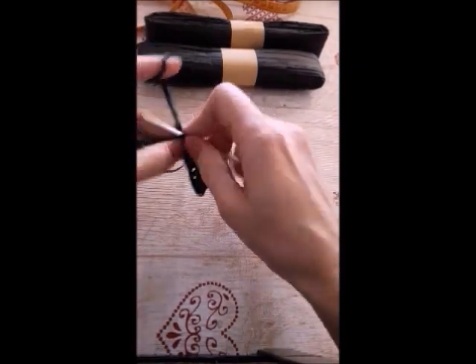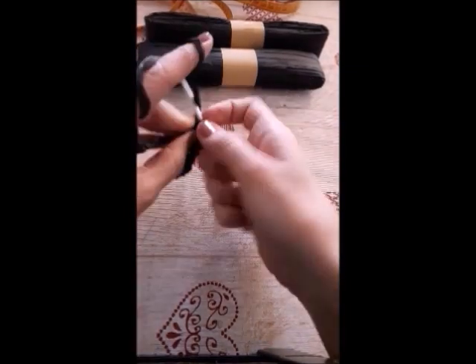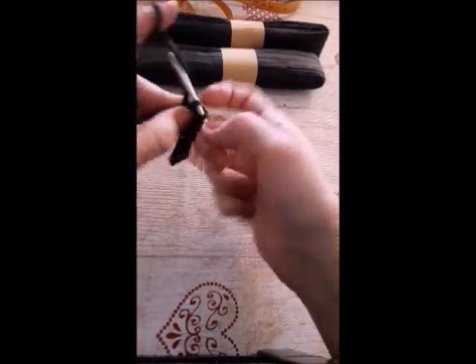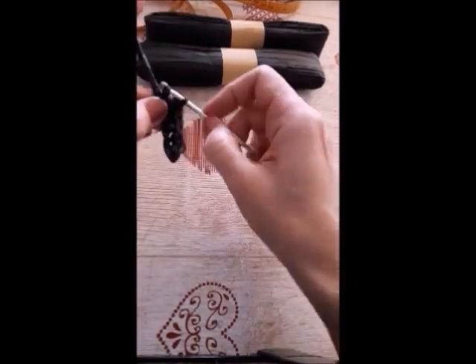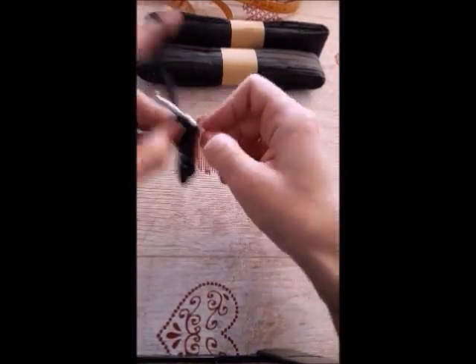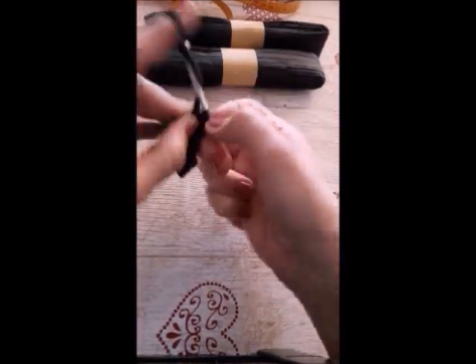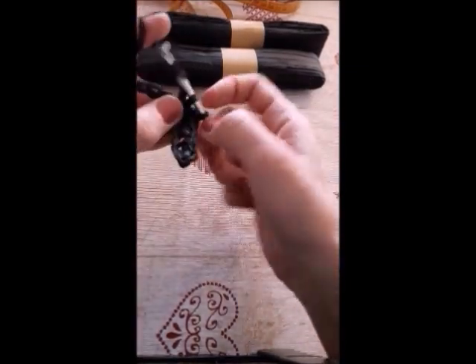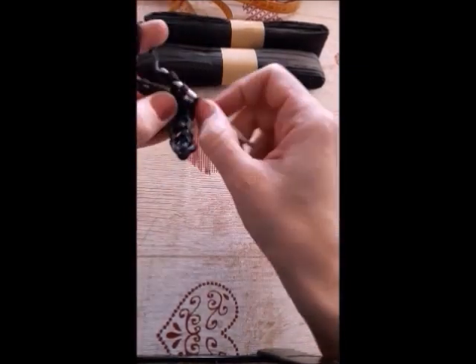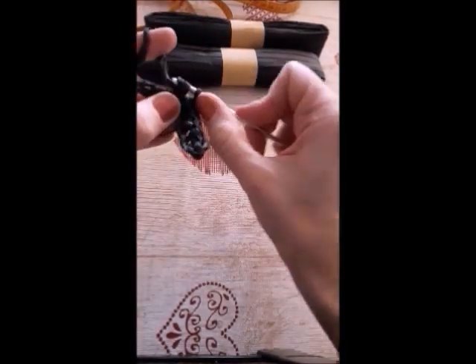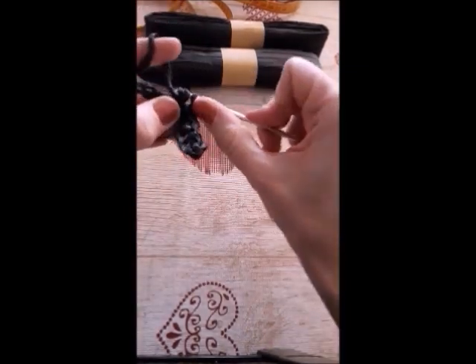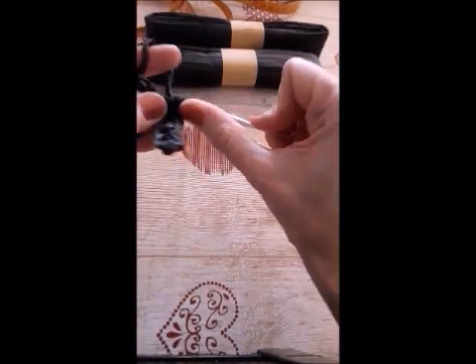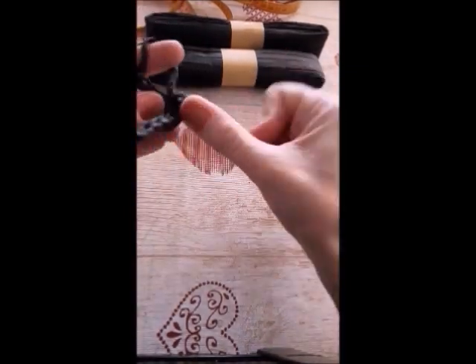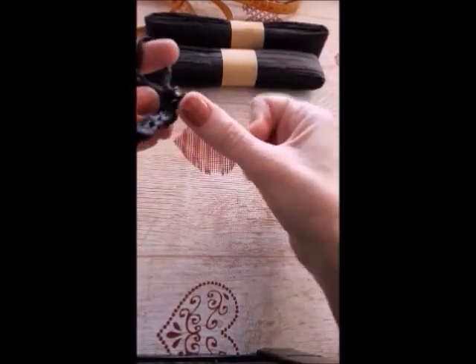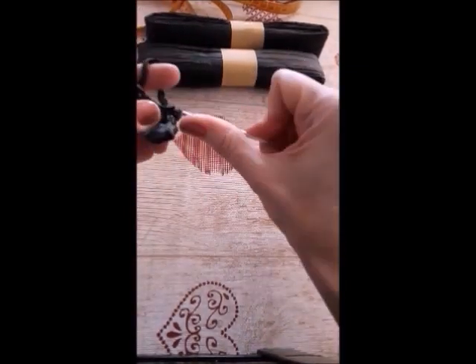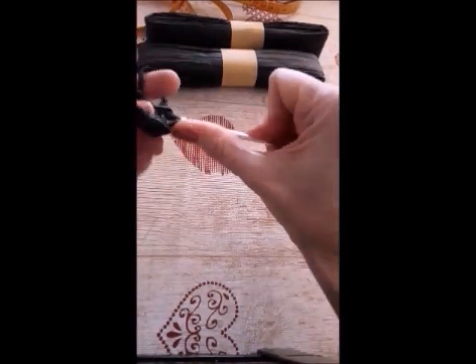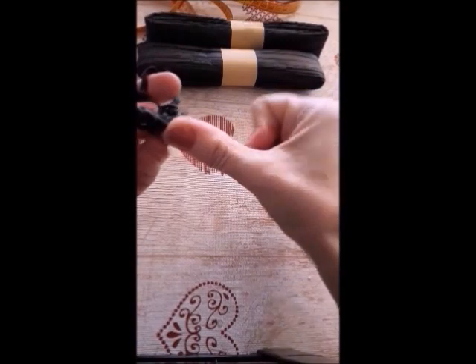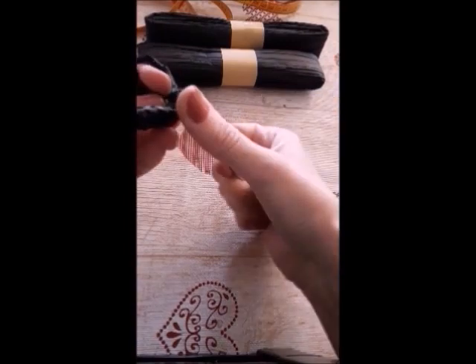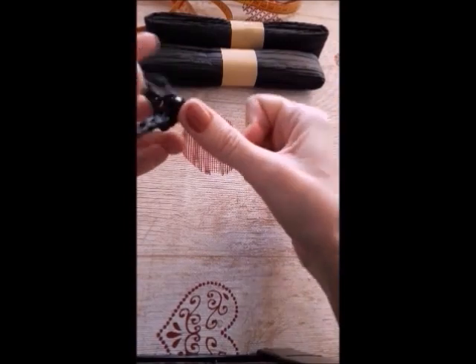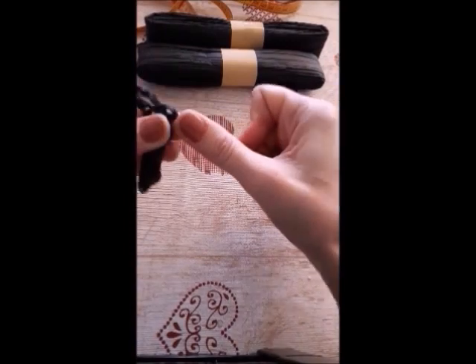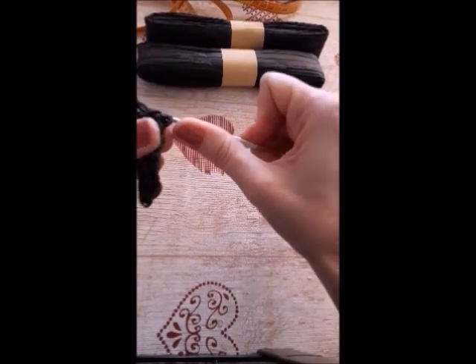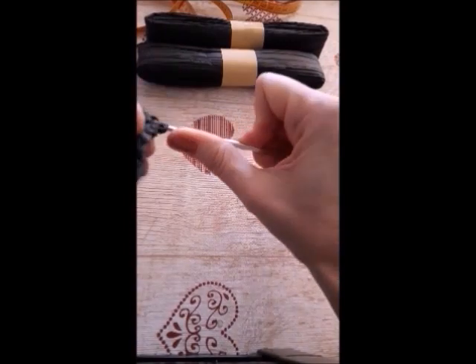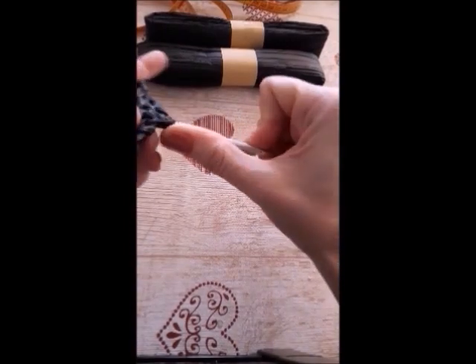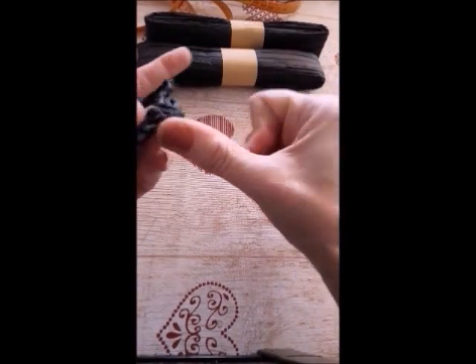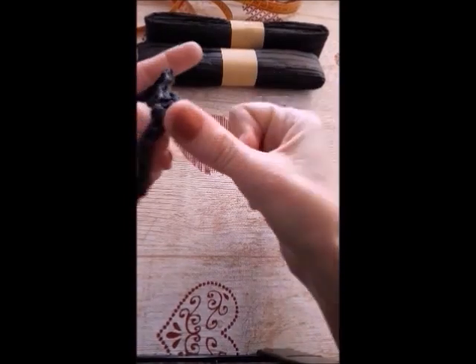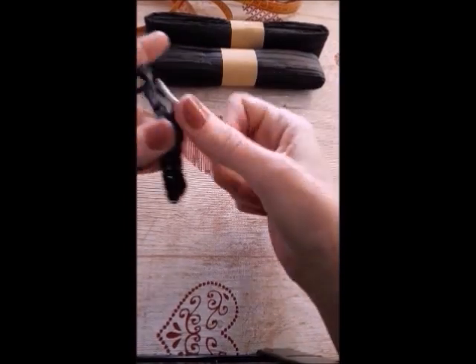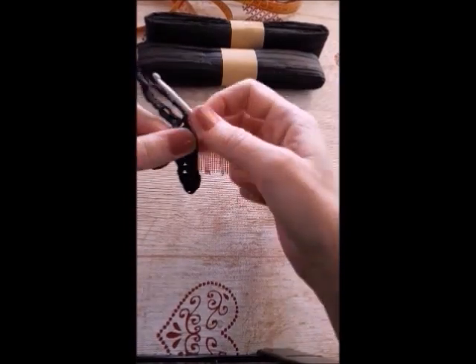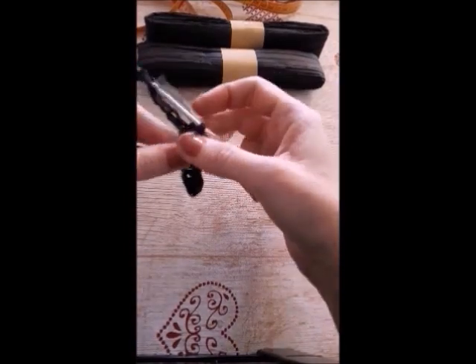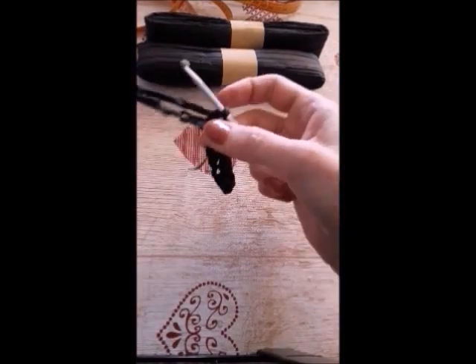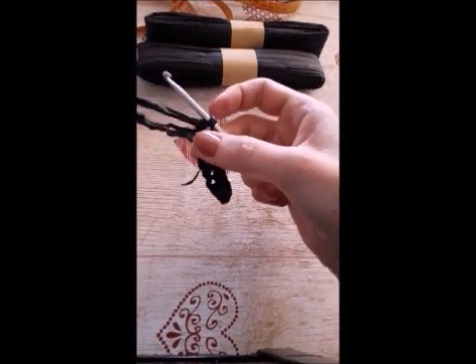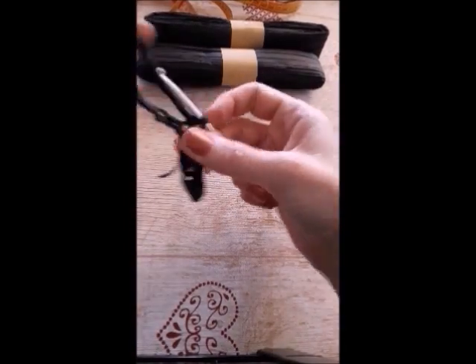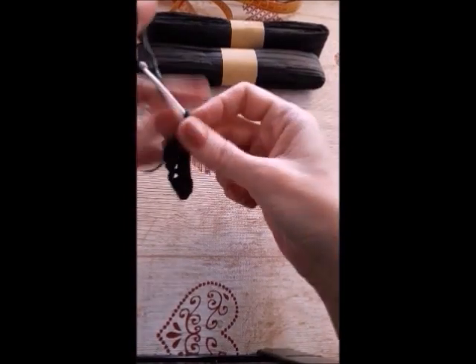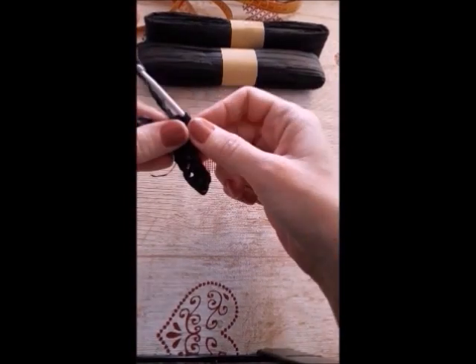This is a raffia yarn. Not really easy to work with.